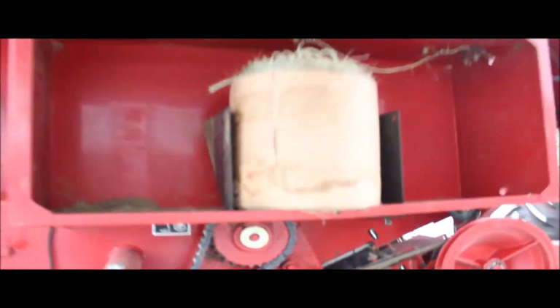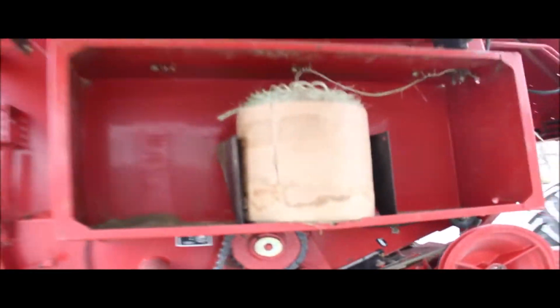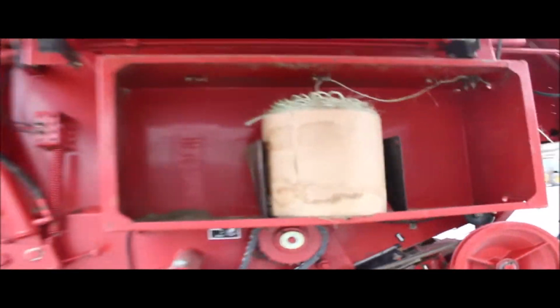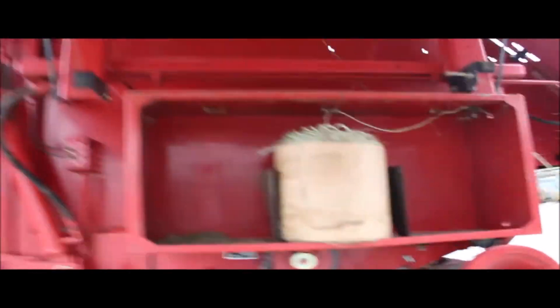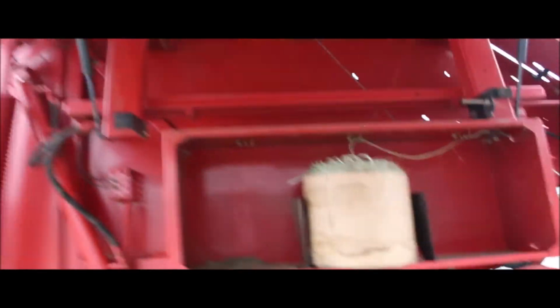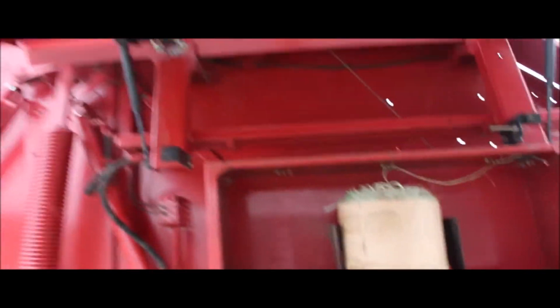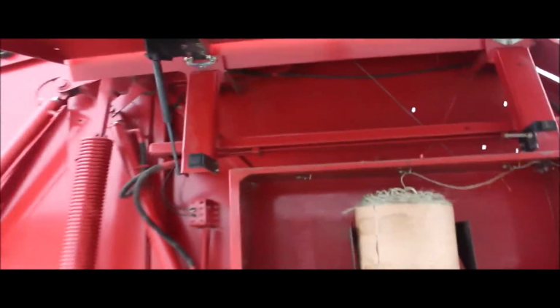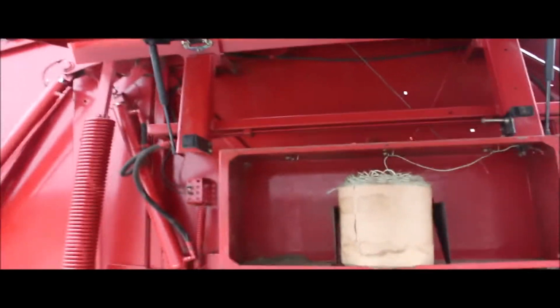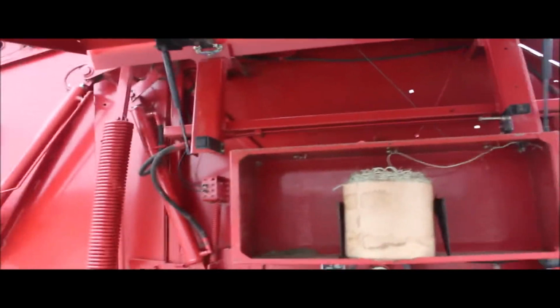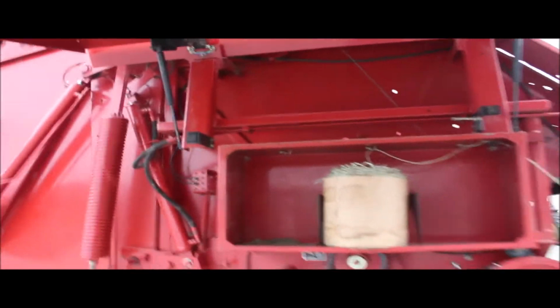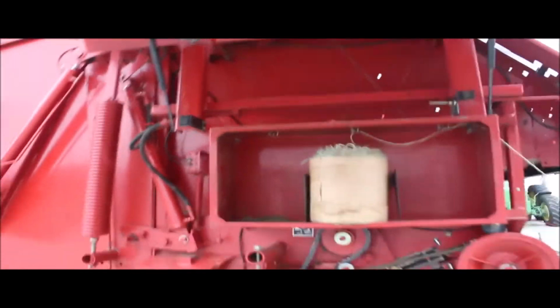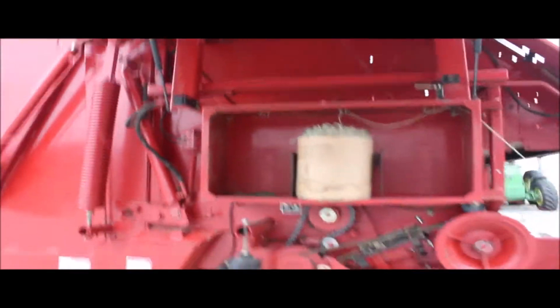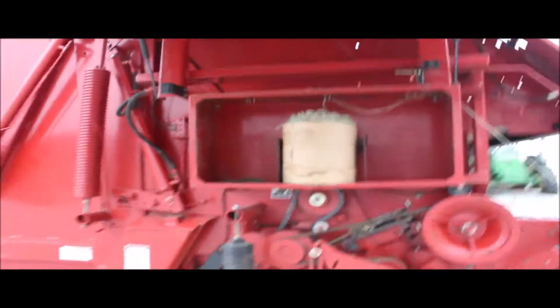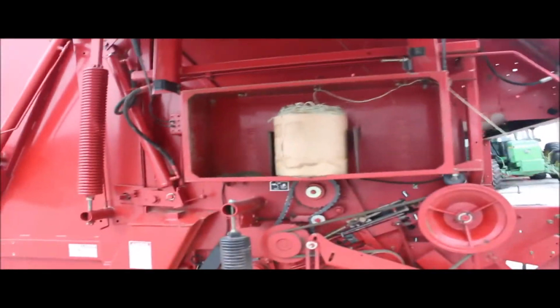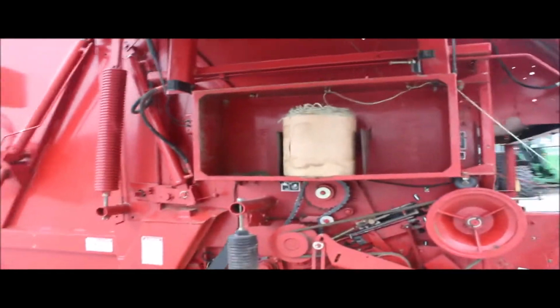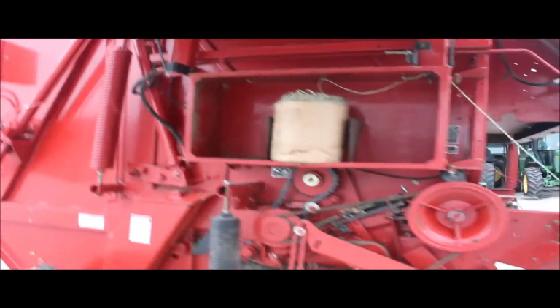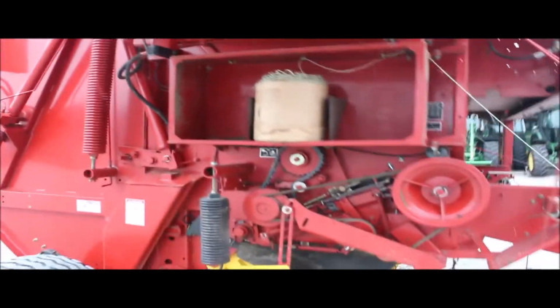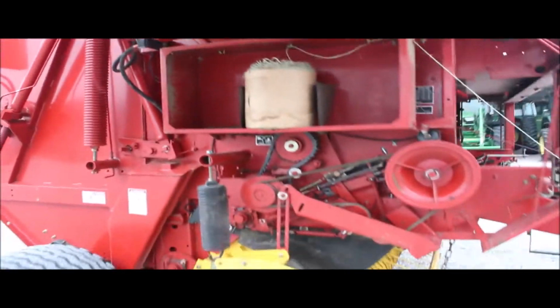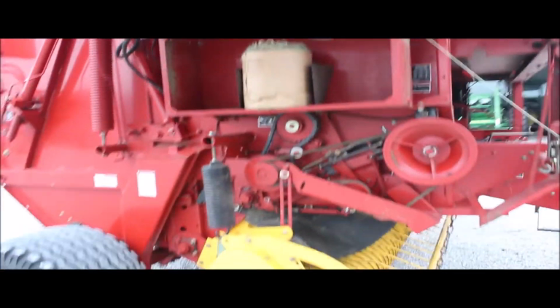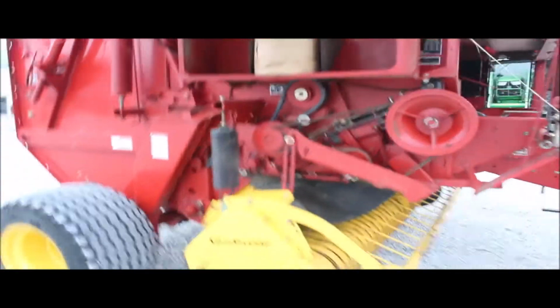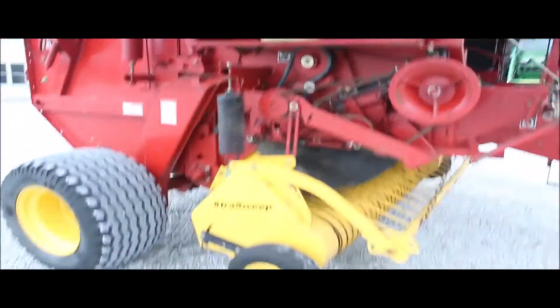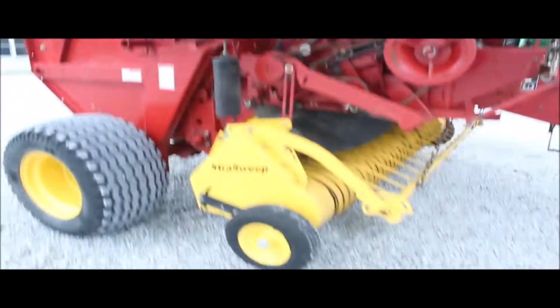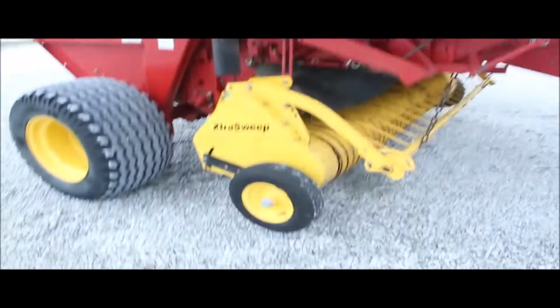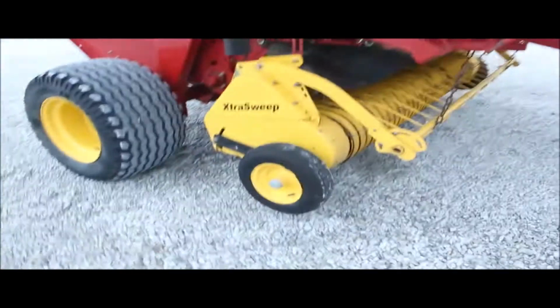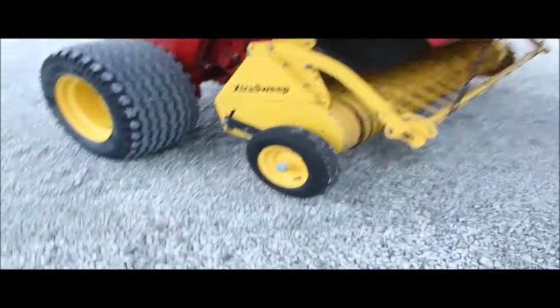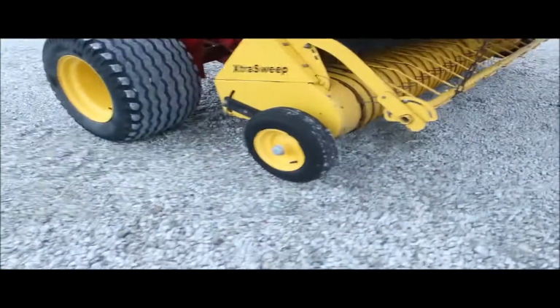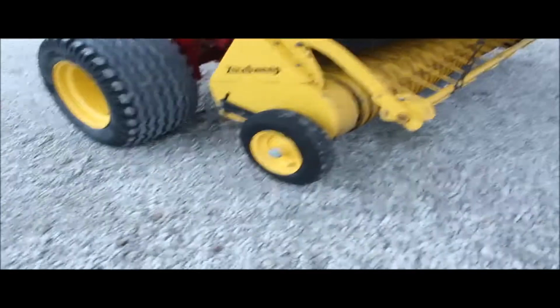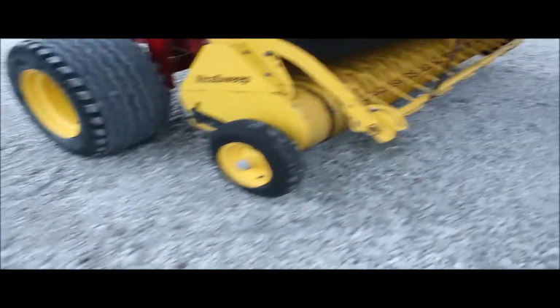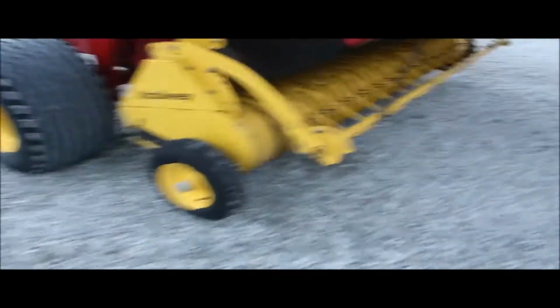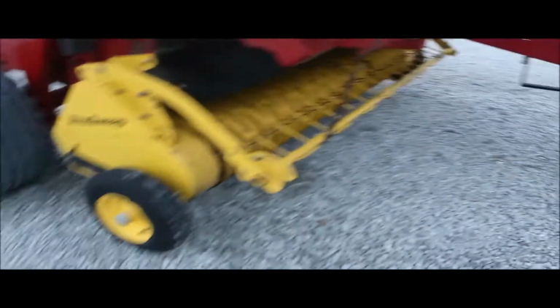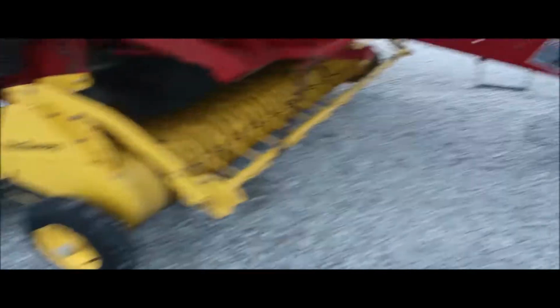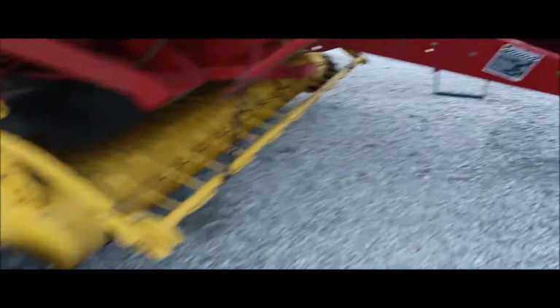He said this baler worked excellent and he's never had any trouble with it. You can see in the front end — you can see the rollers and everything there.